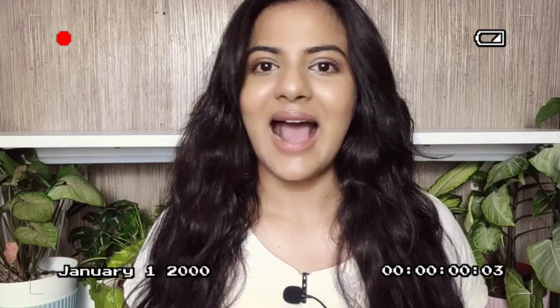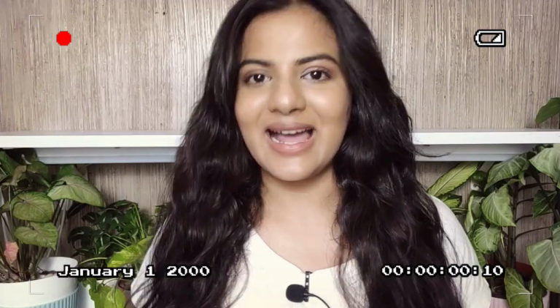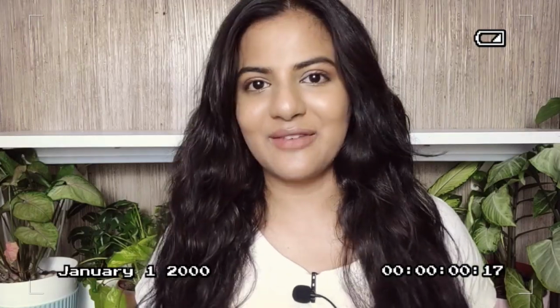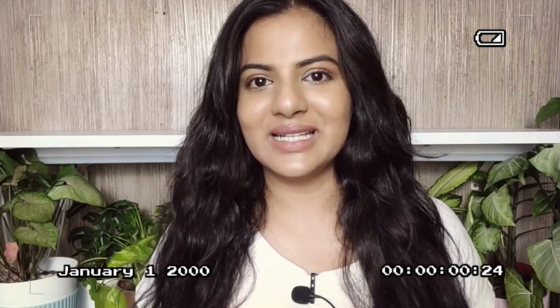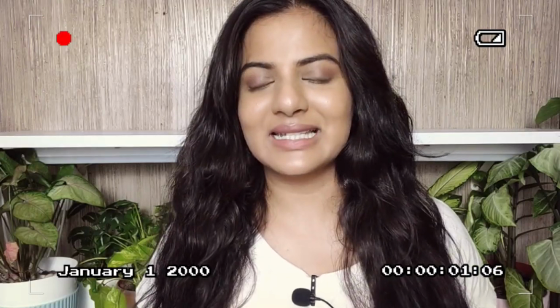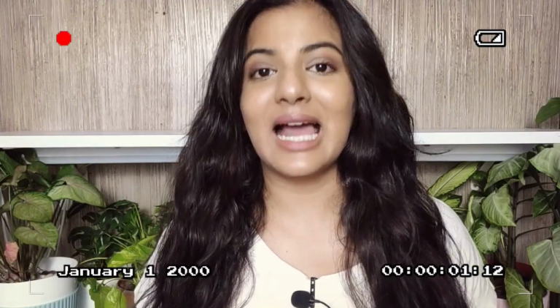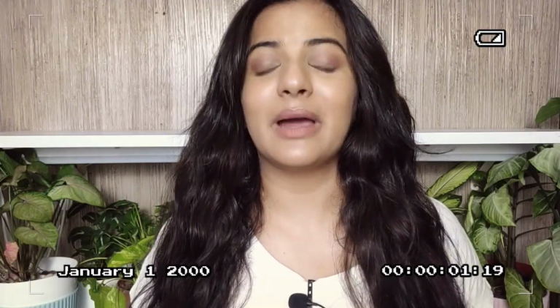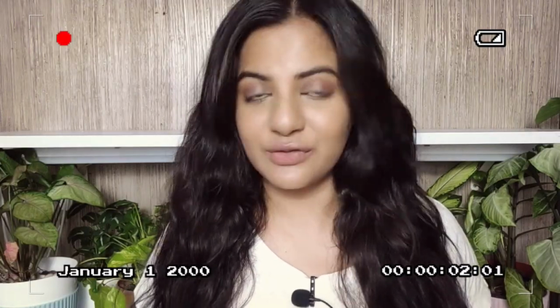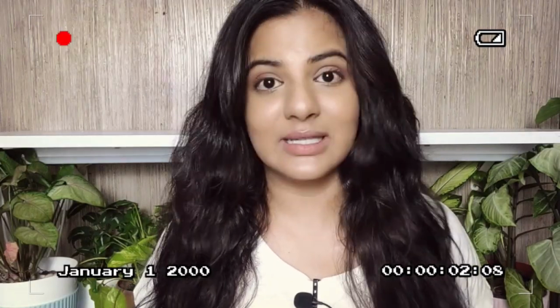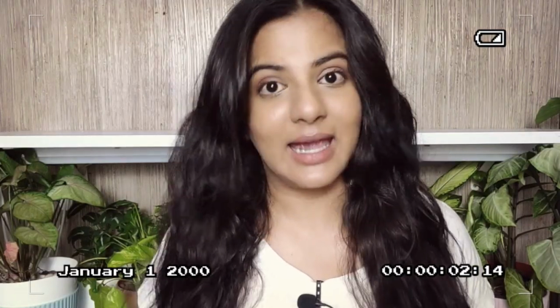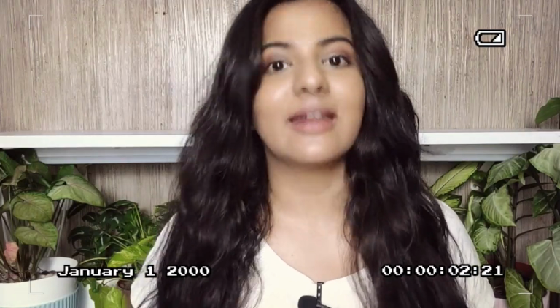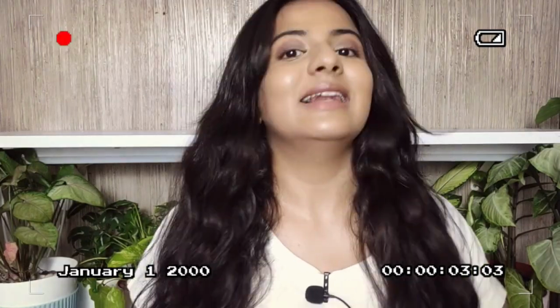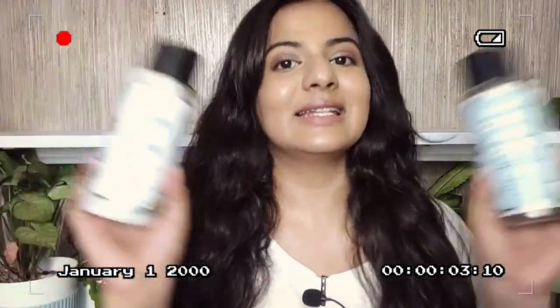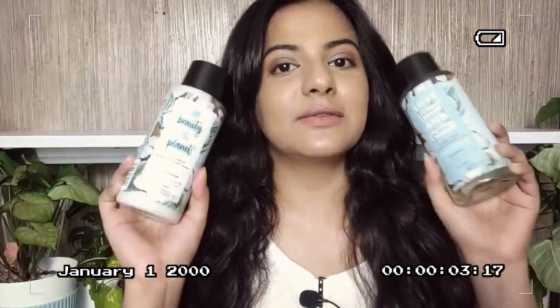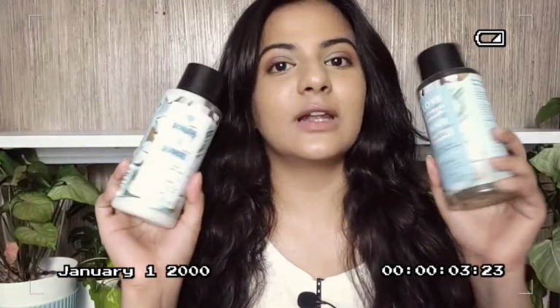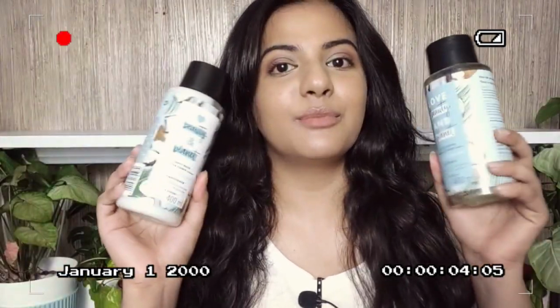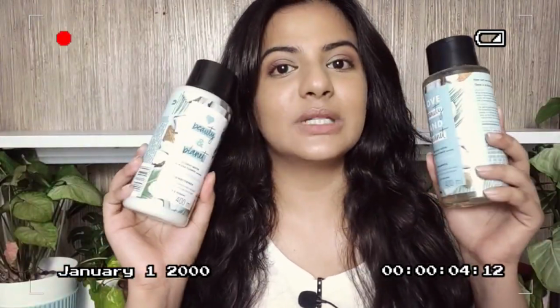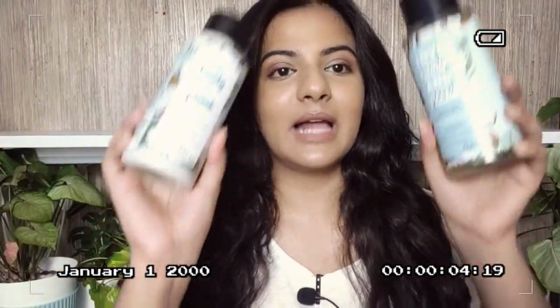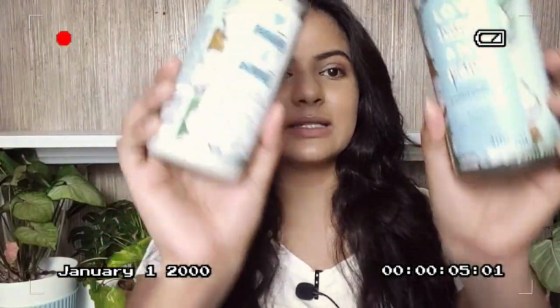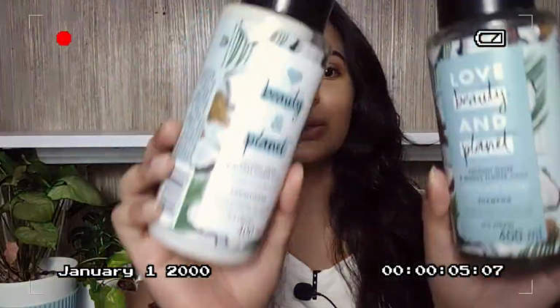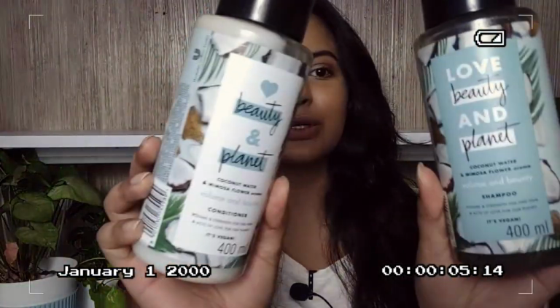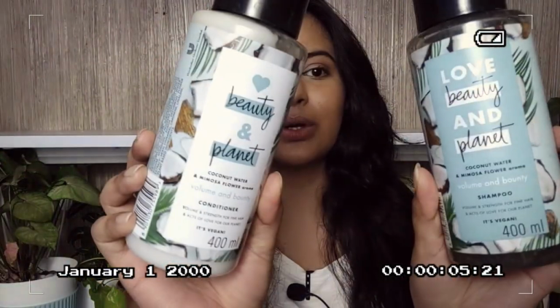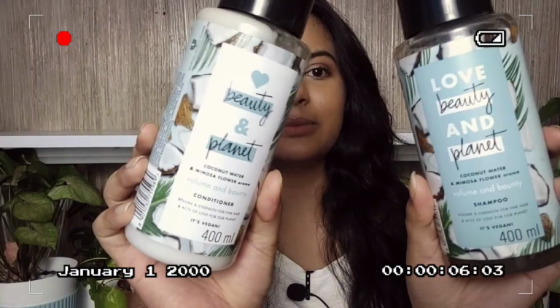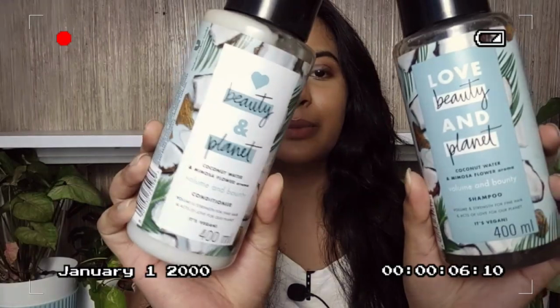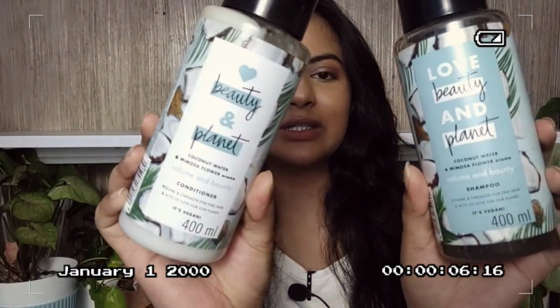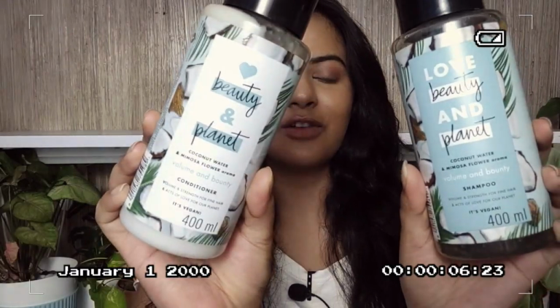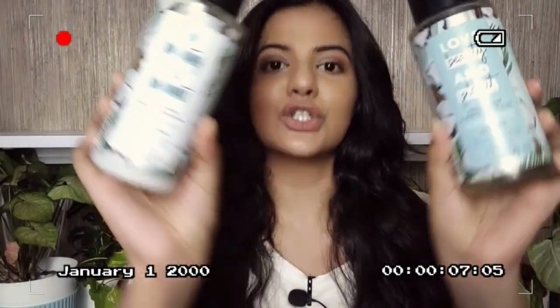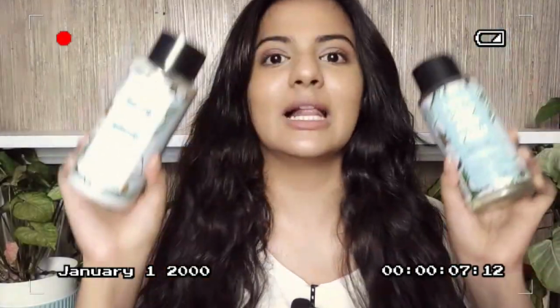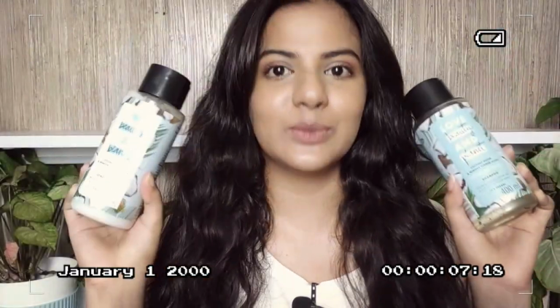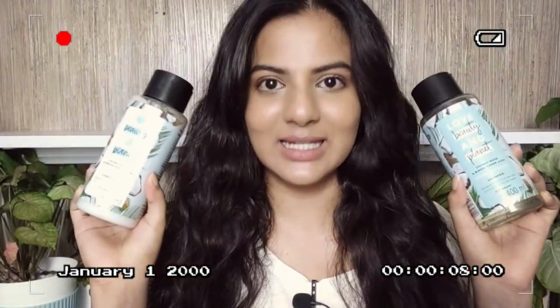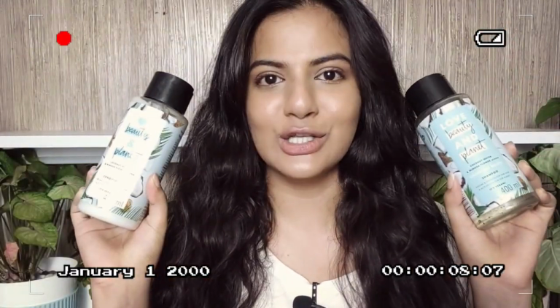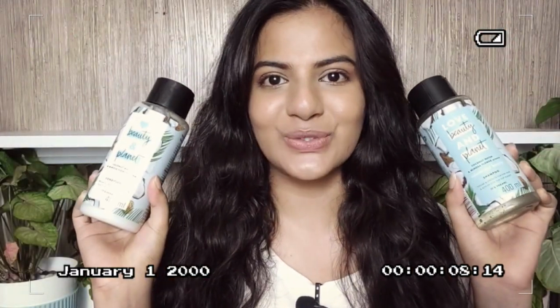I have greasy scalp and frizzy hair. Let's see if Love Beauty Planet's coconut water and mimosa range helps with these issues.